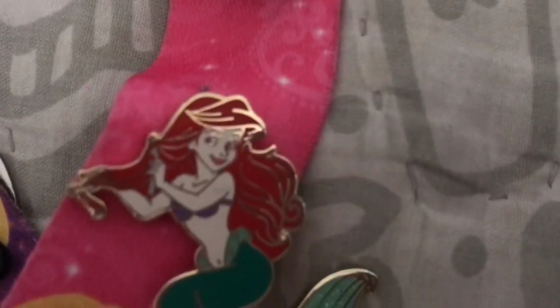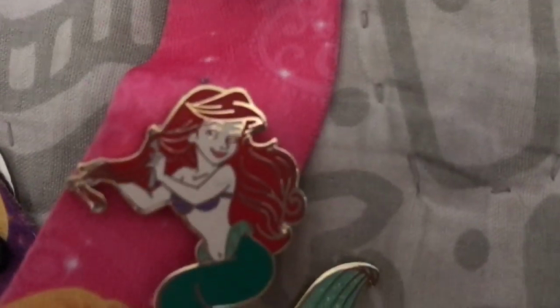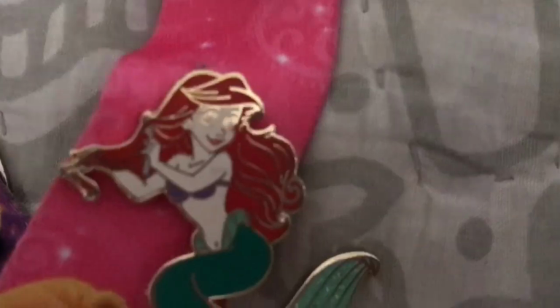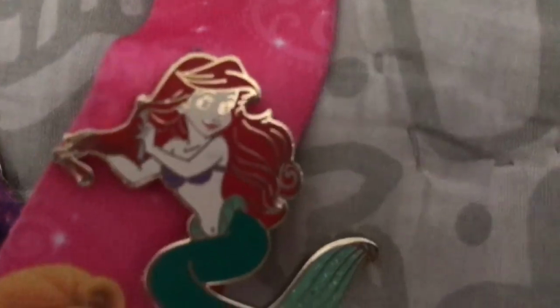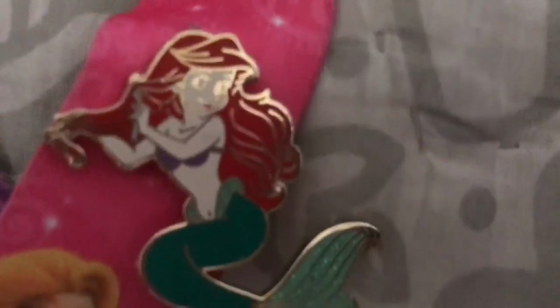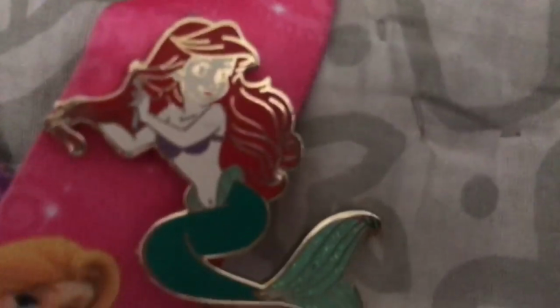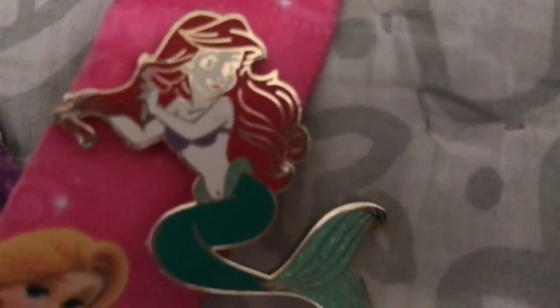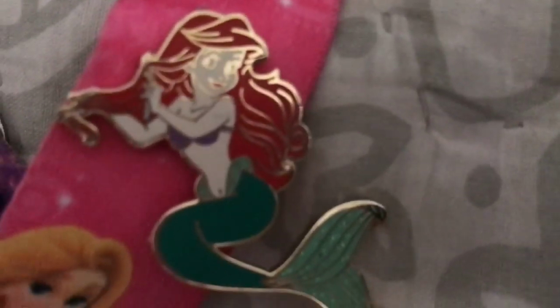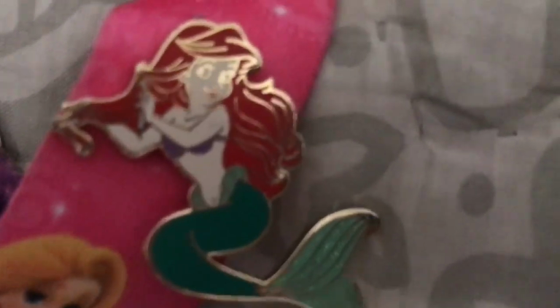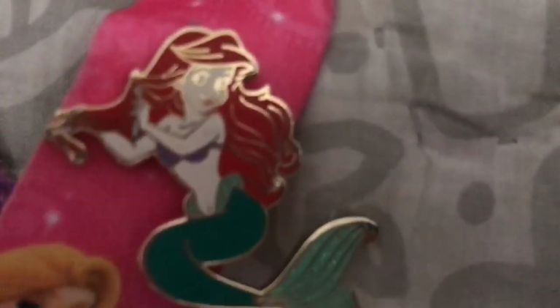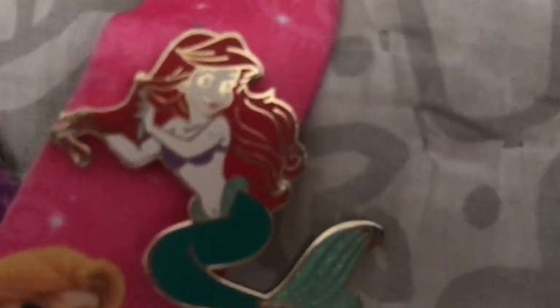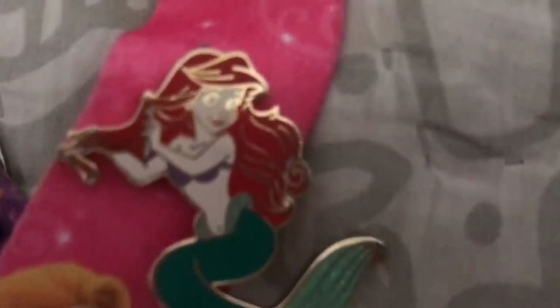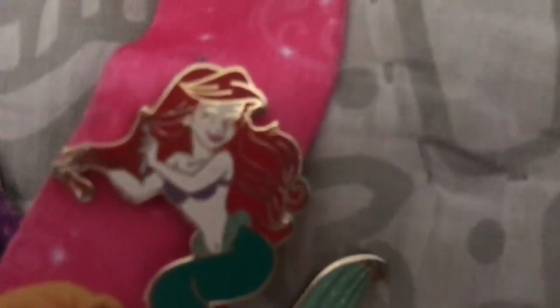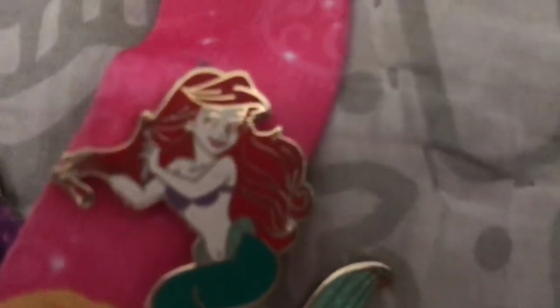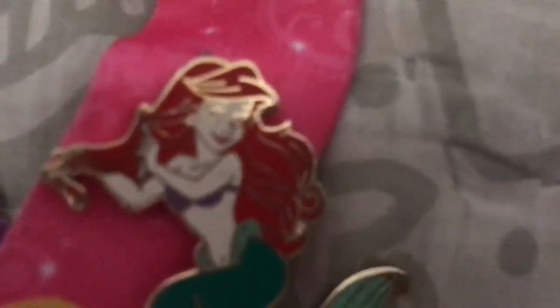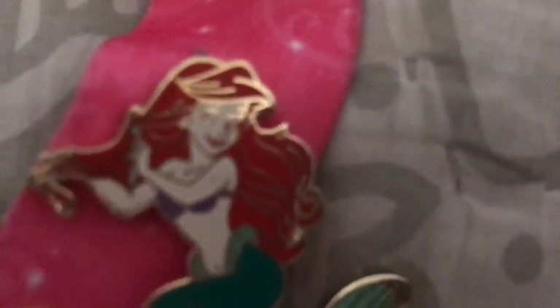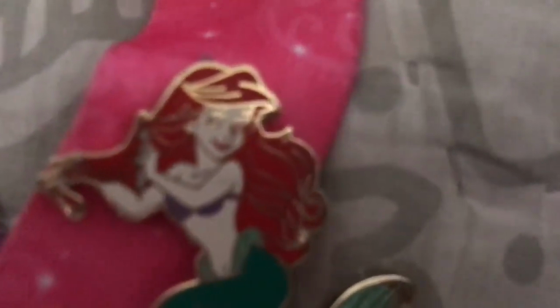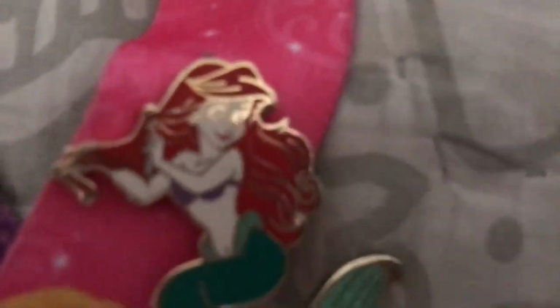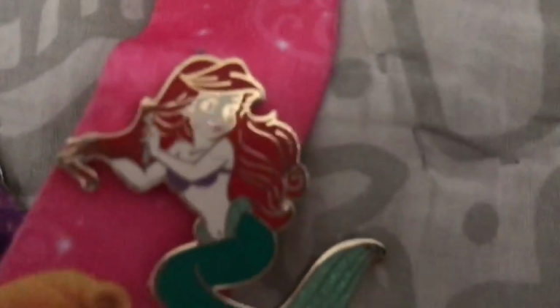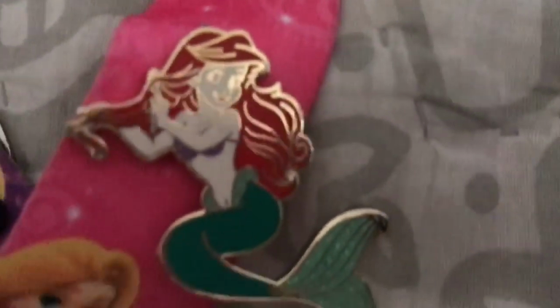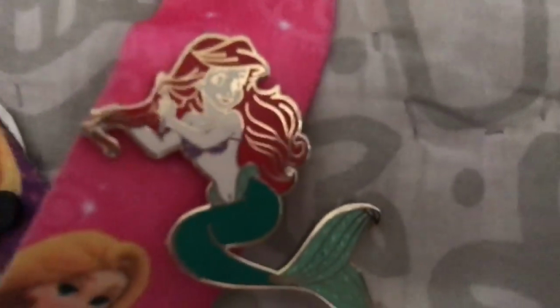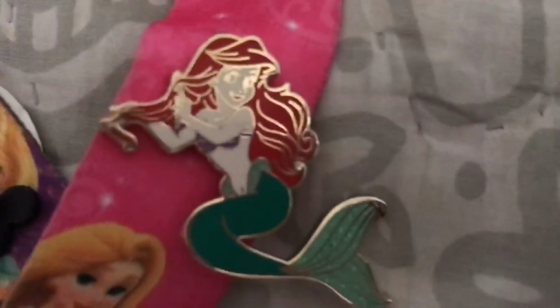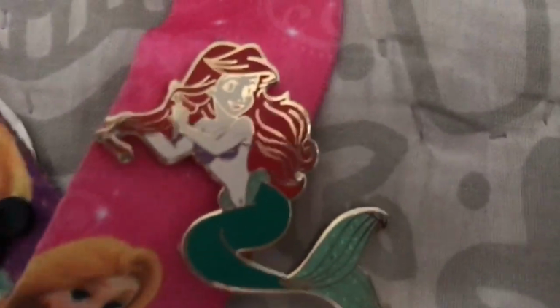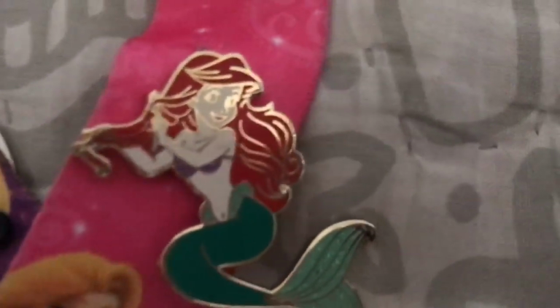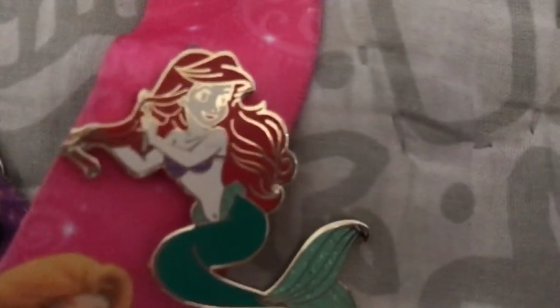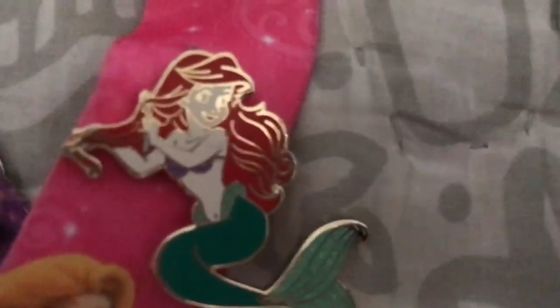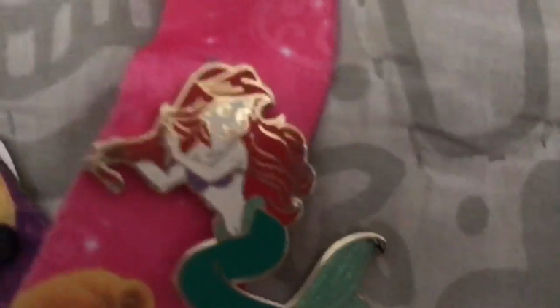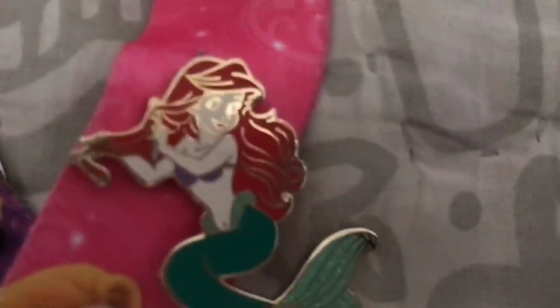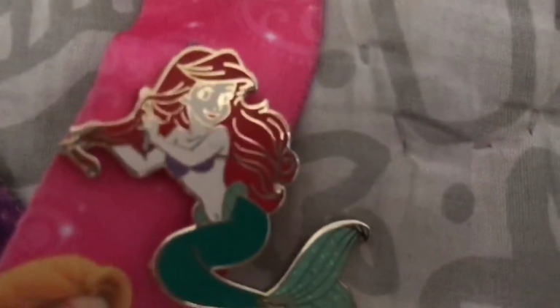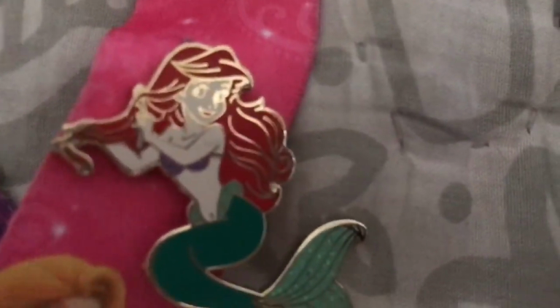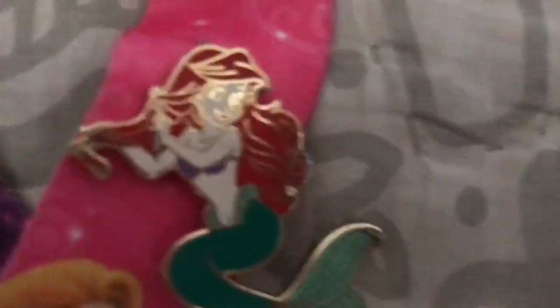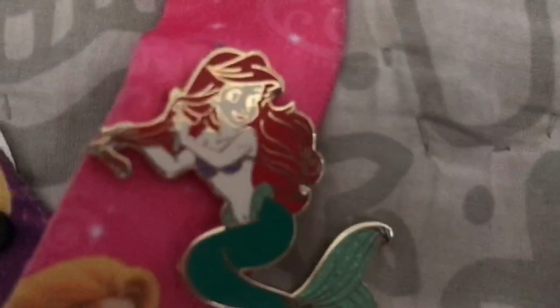The next item I got is this Ariel pin, and she's brushing her hair with a fork. It's very cute and adorable.